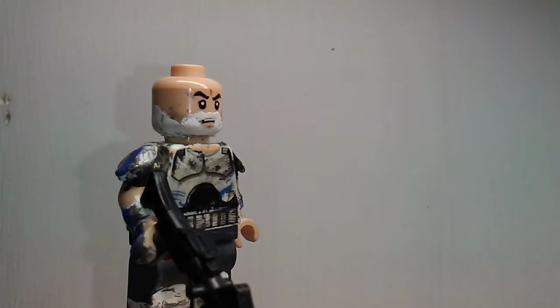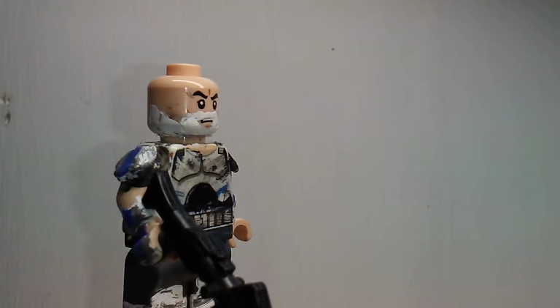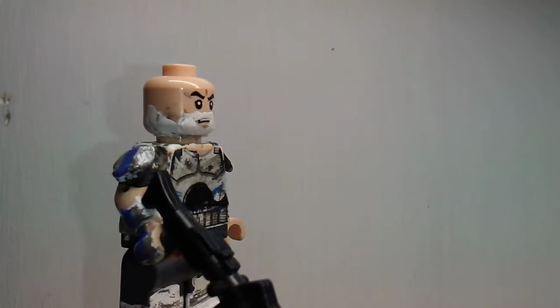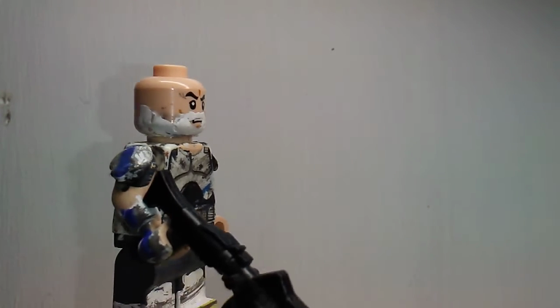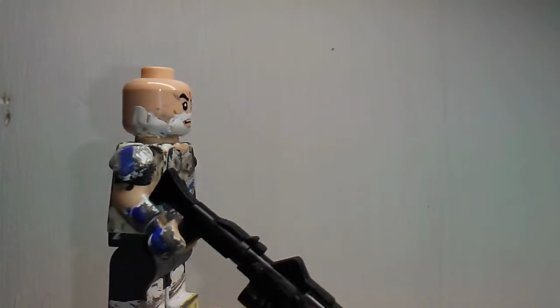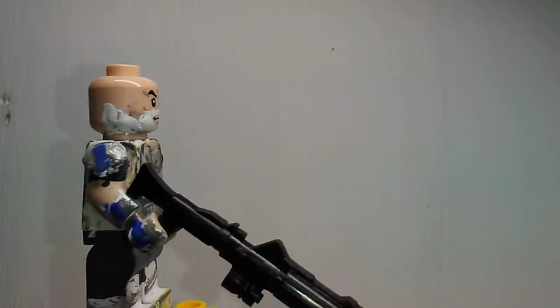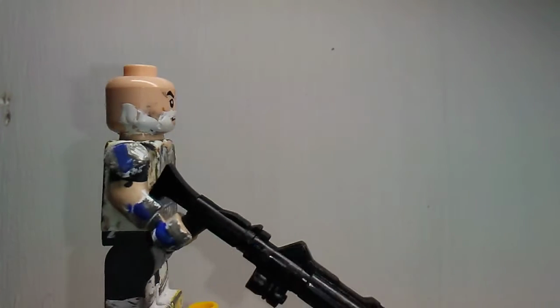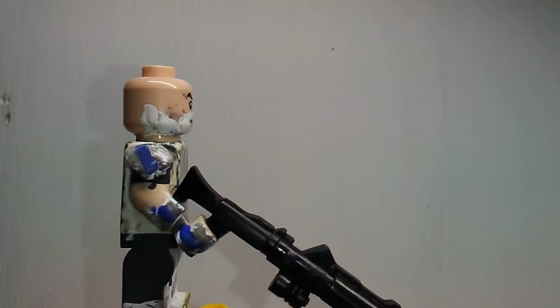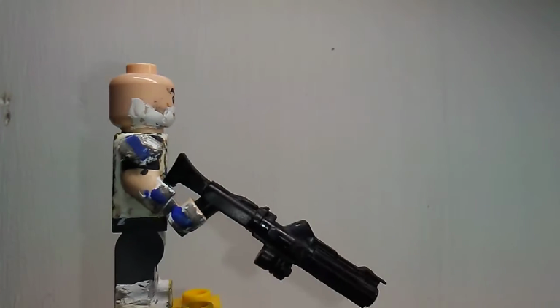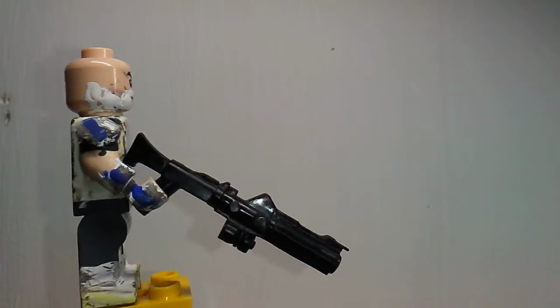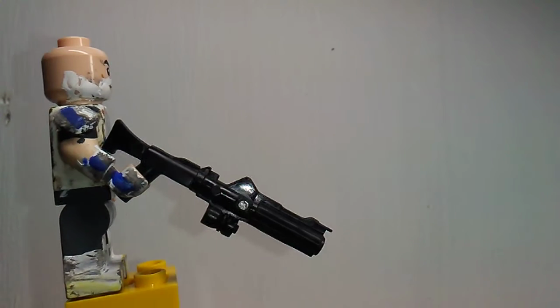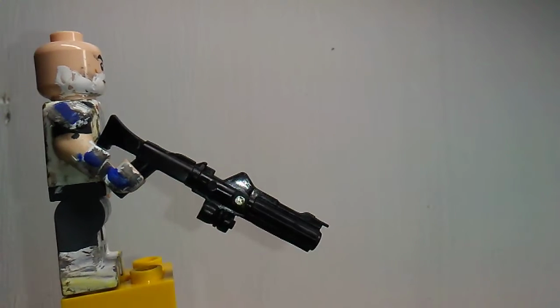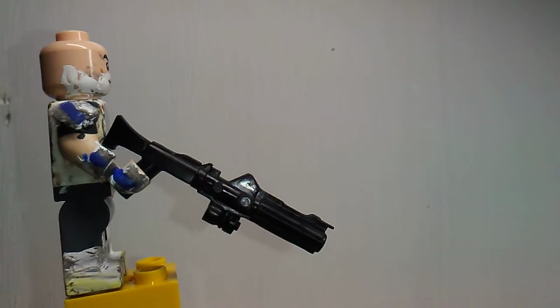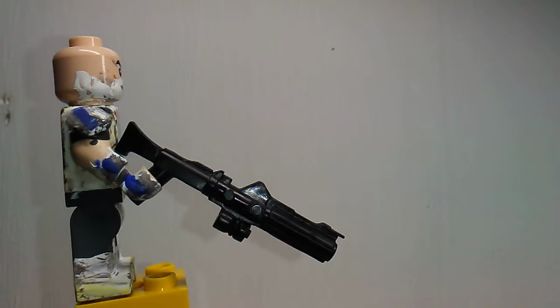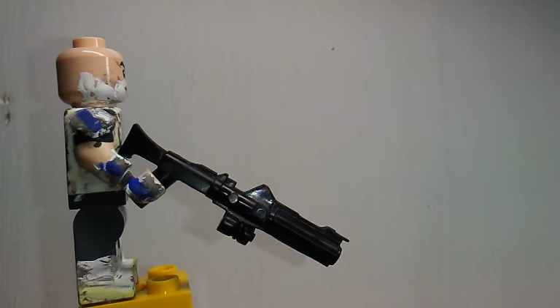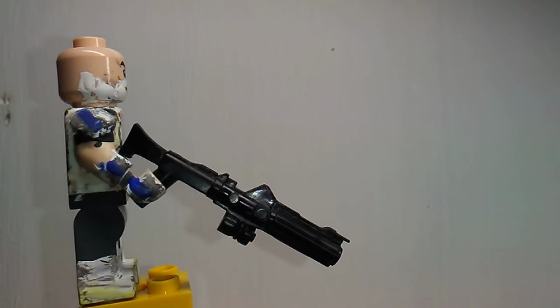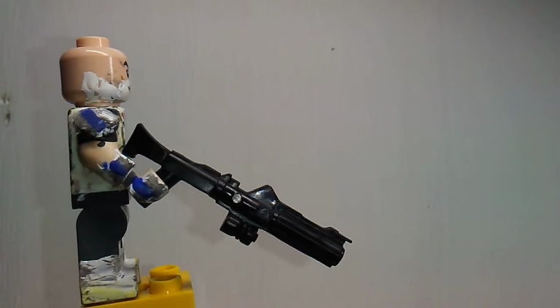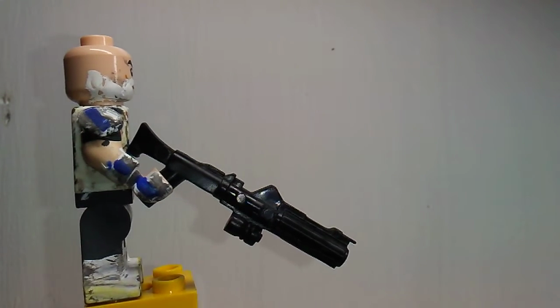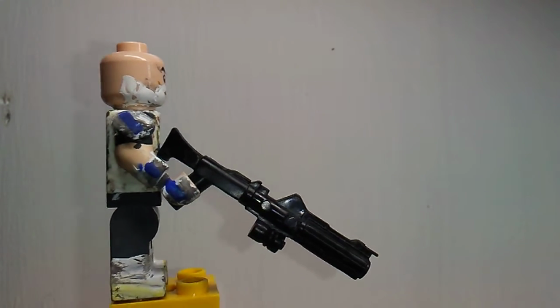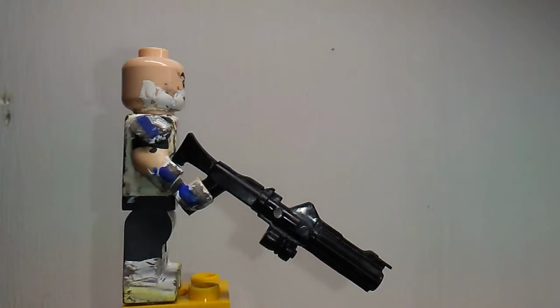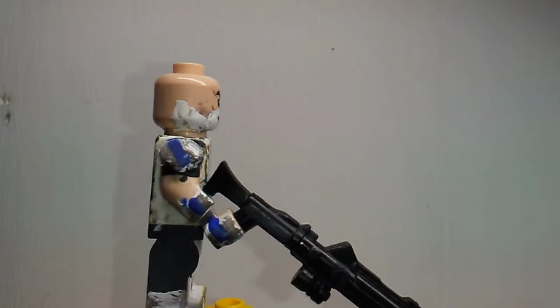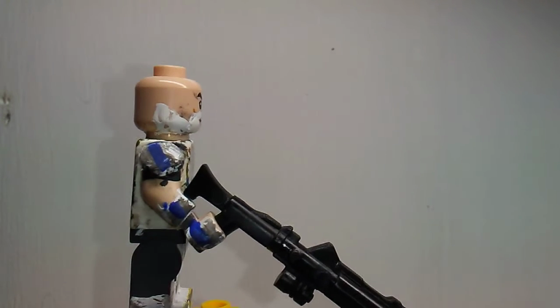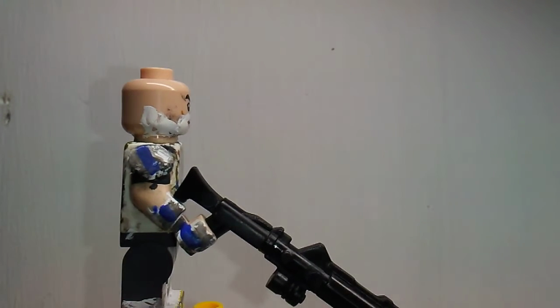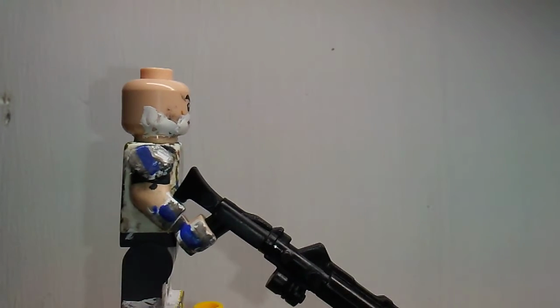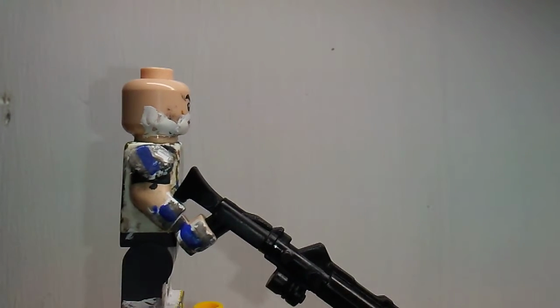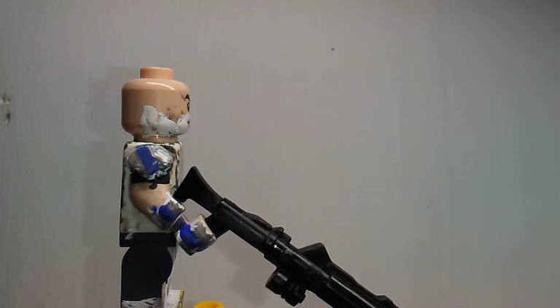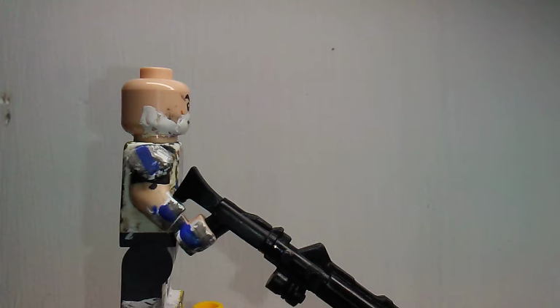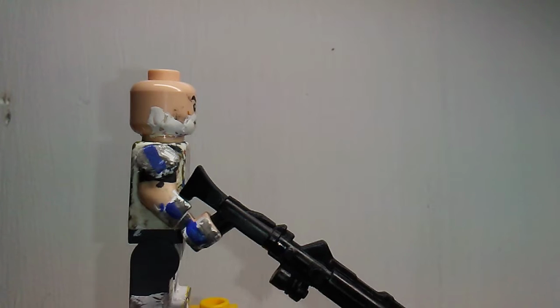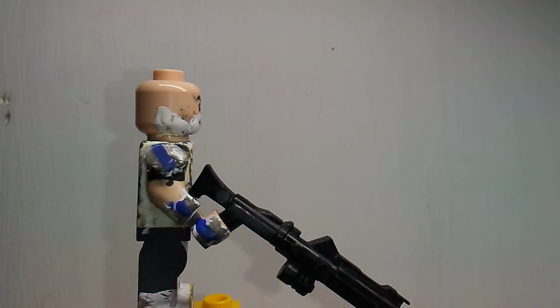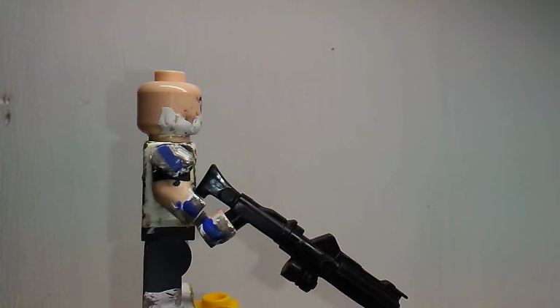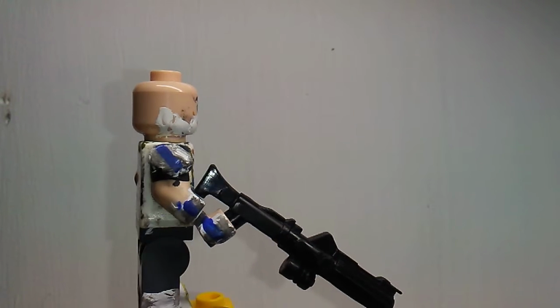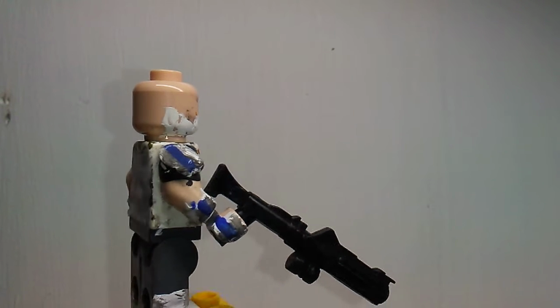I also gave him a Clone Army Customs DC-15 Rifle.